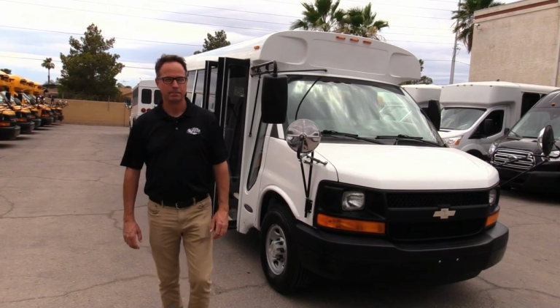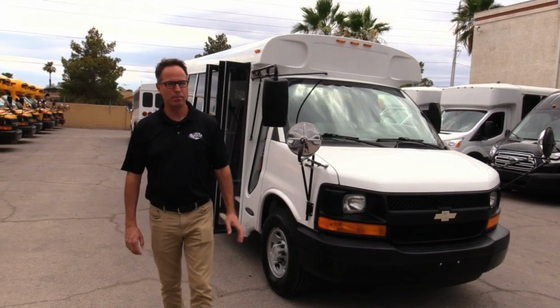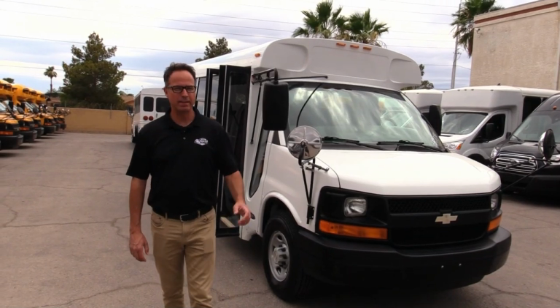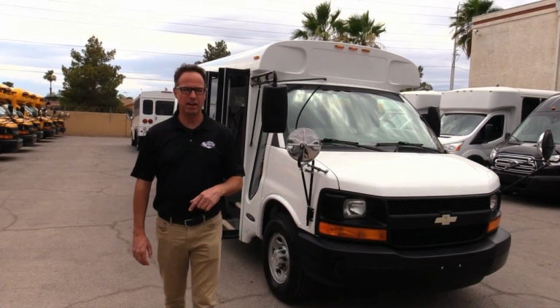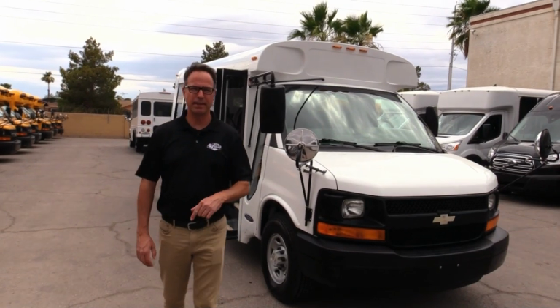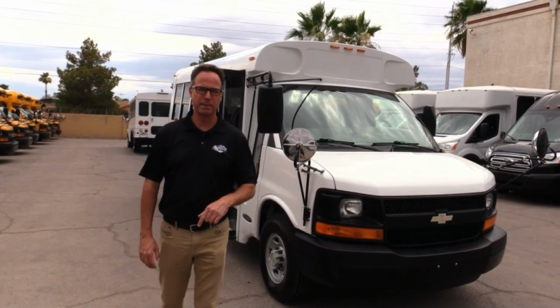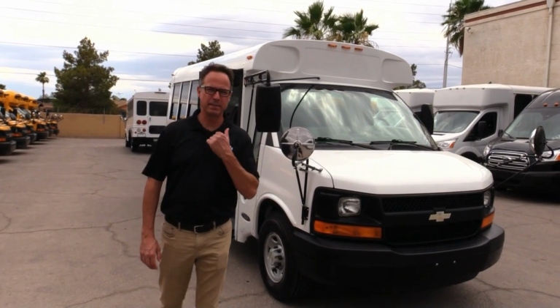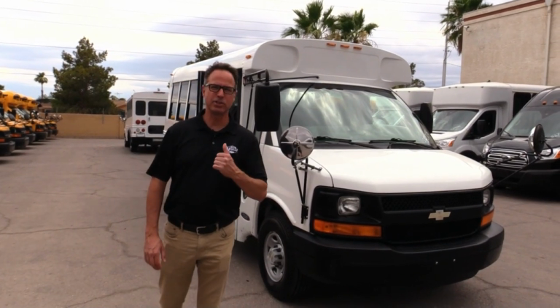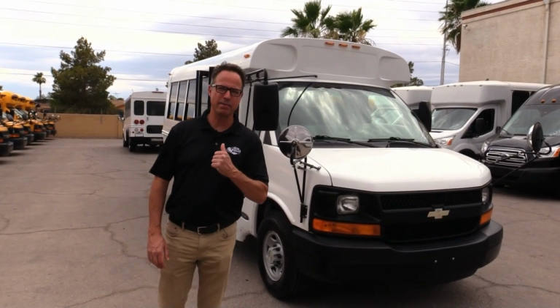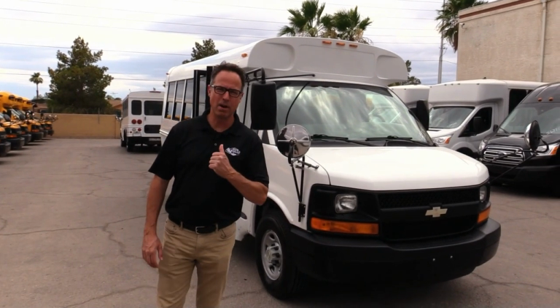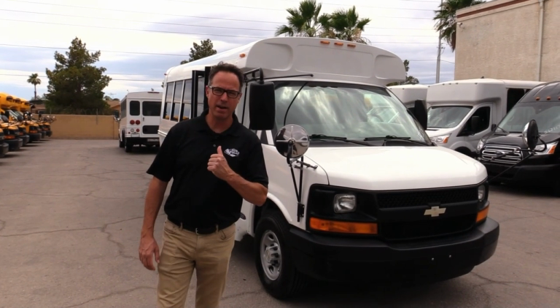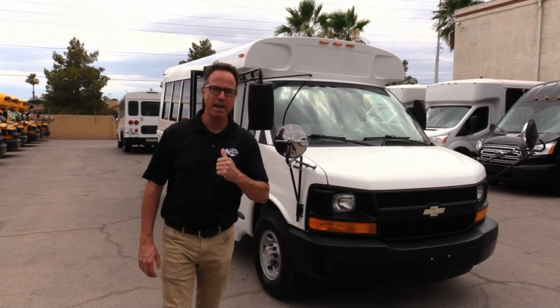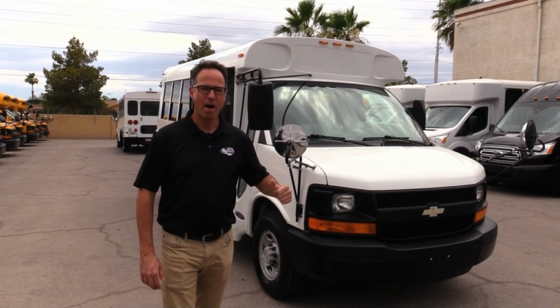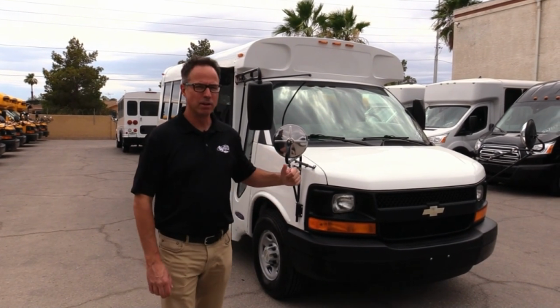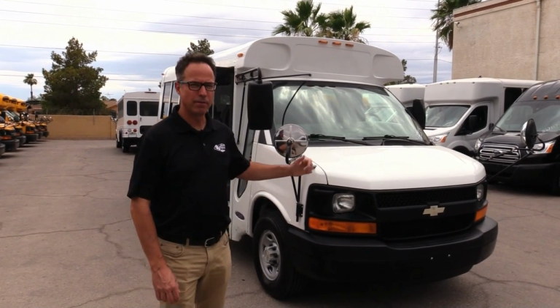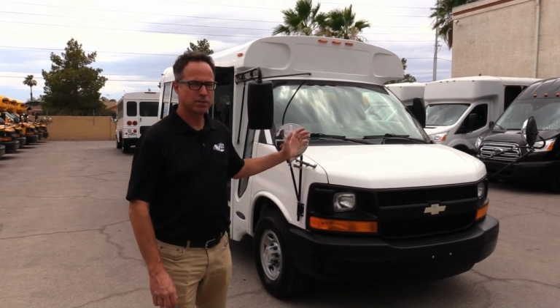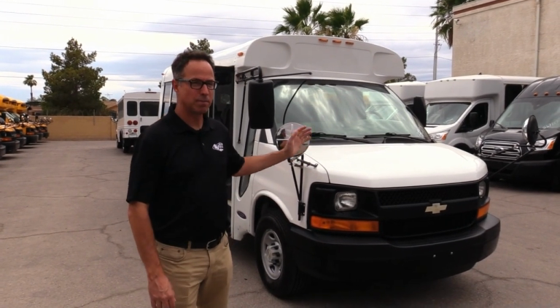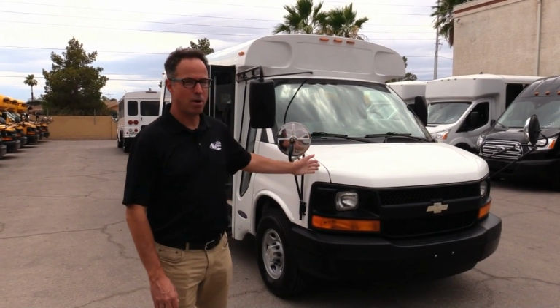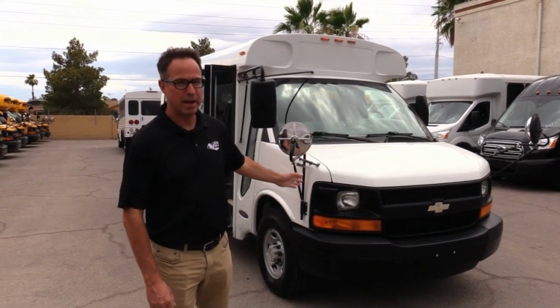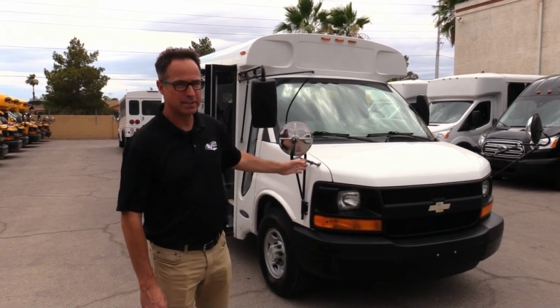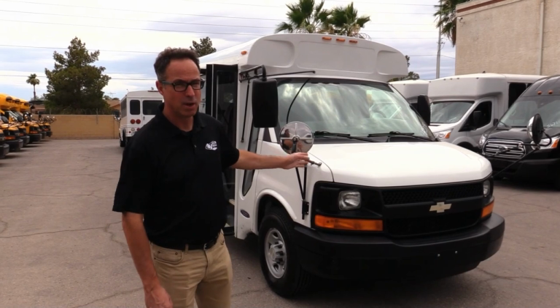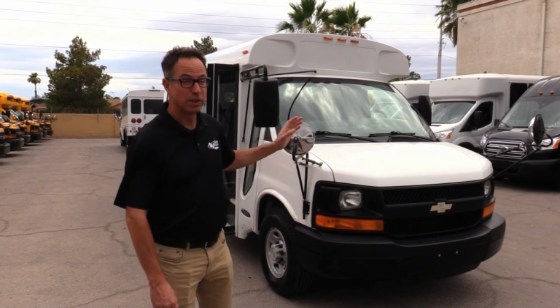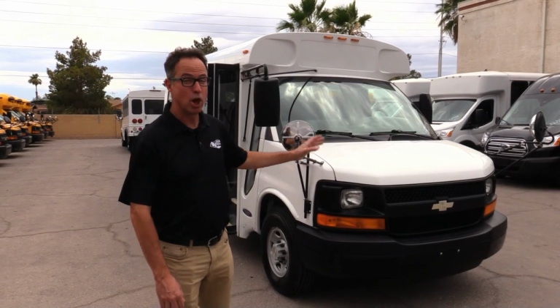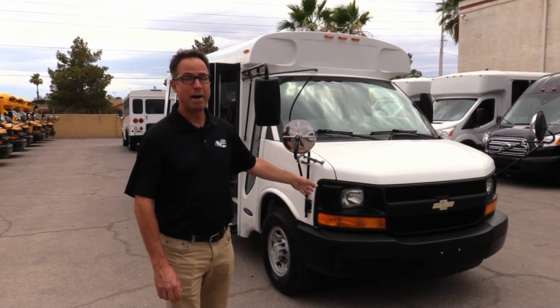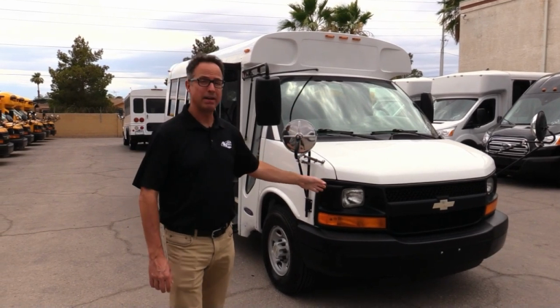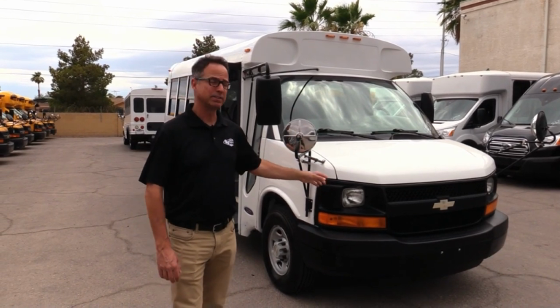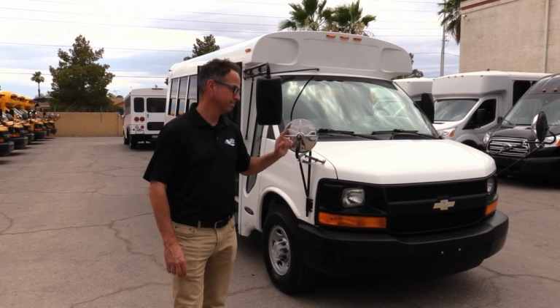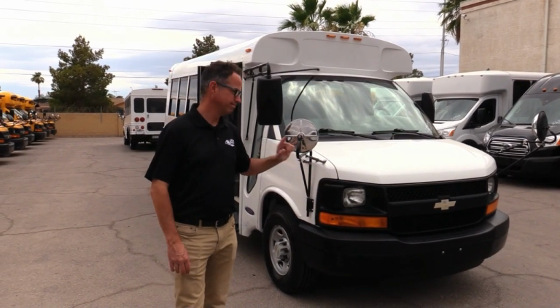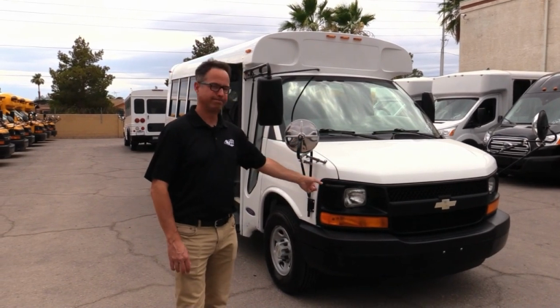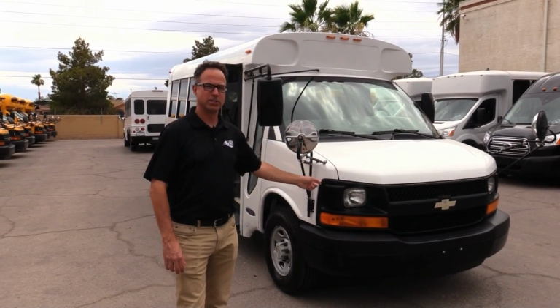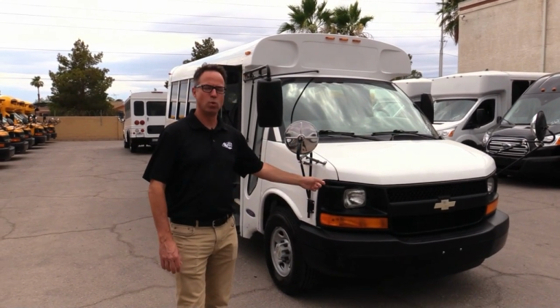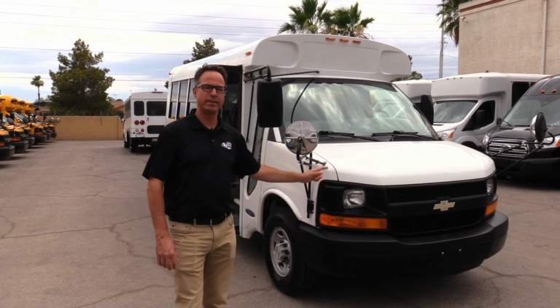Hey everybody, this is Las Vegas Bus Sales. Johnny Ringo here. Are you looking for a small bus with low miles? This is the one.